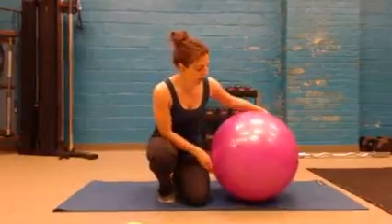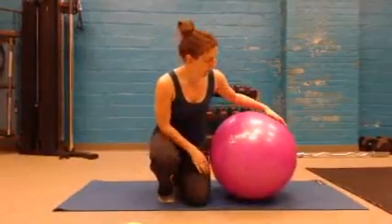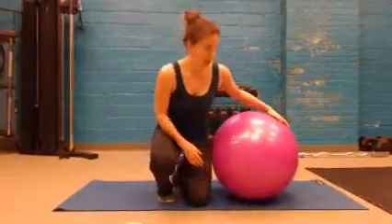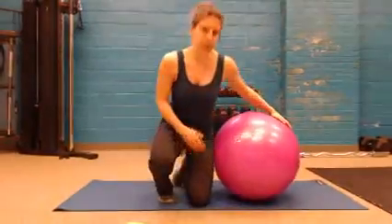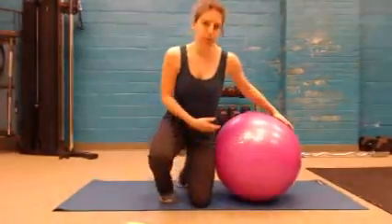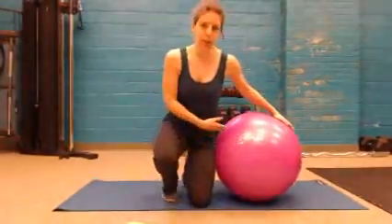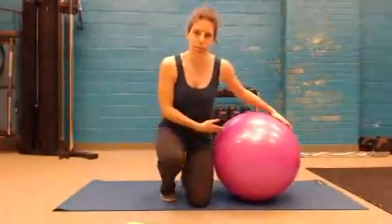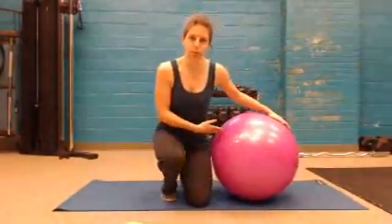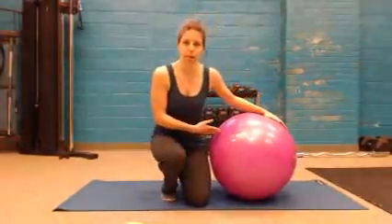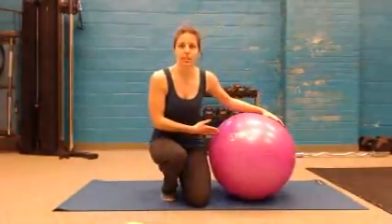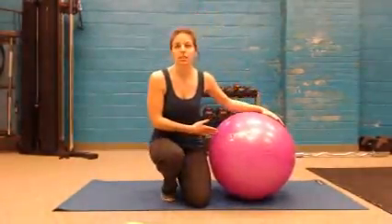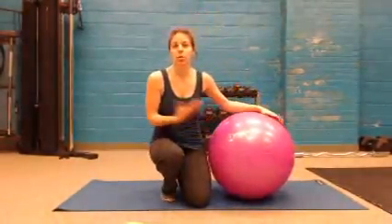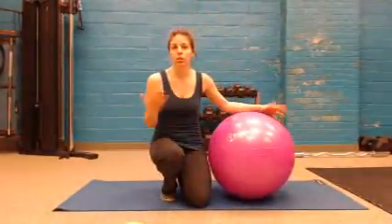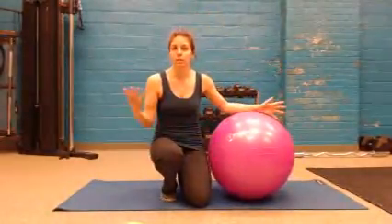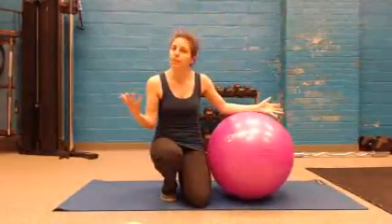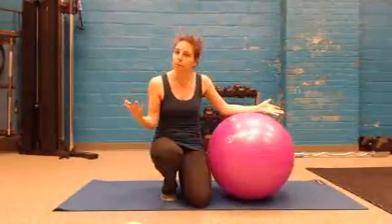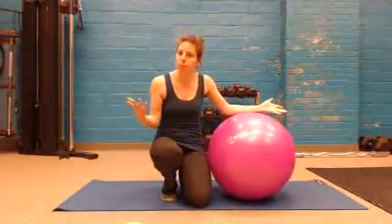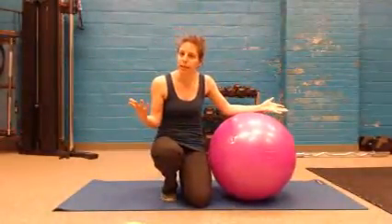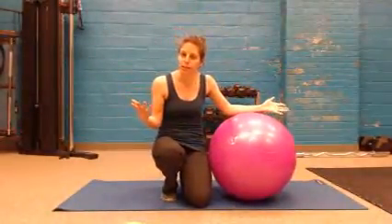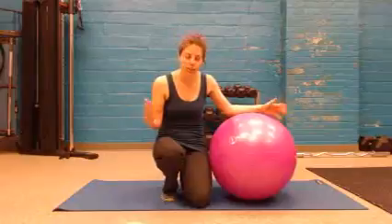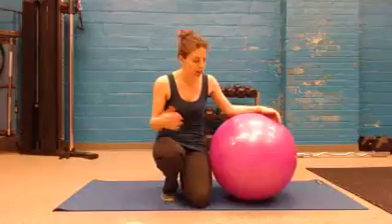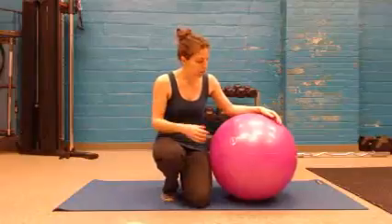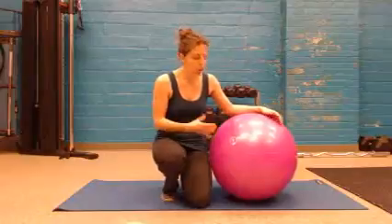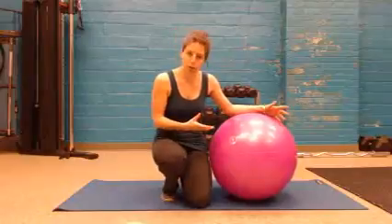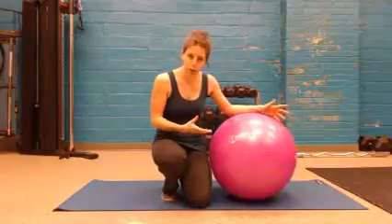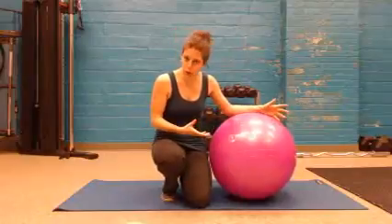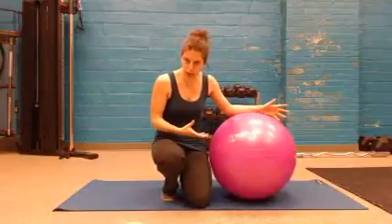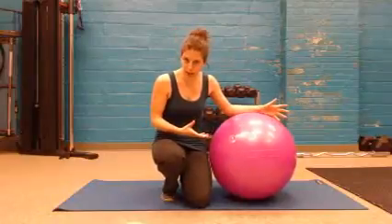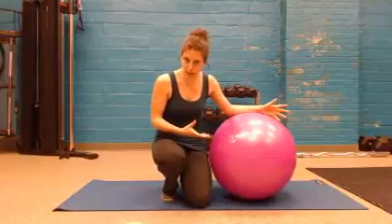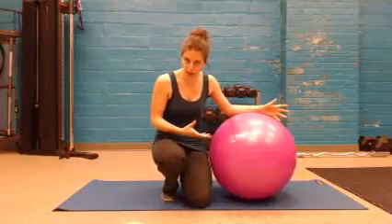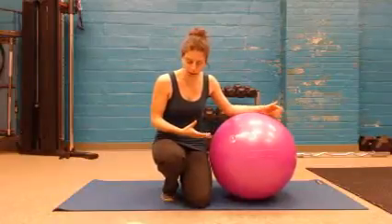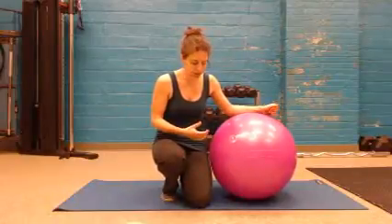Today we're looking at the Pink Wynn Athletics Stability Ball. I have it in pink because of course pink — why would you get any other color?